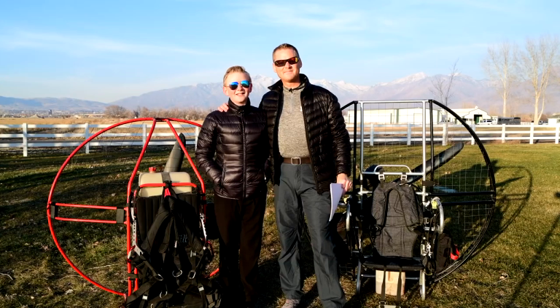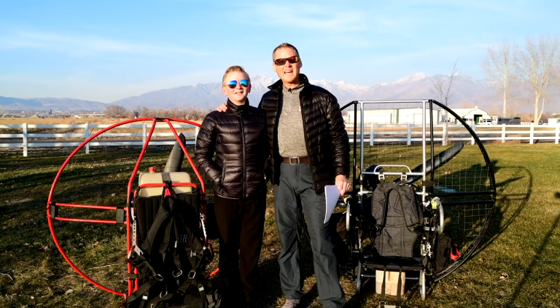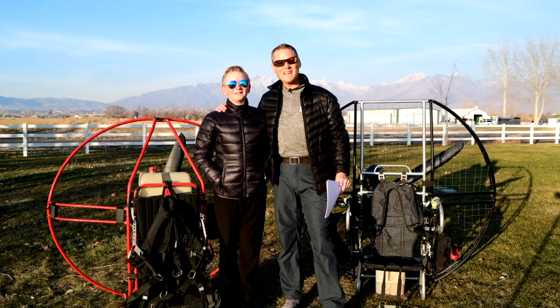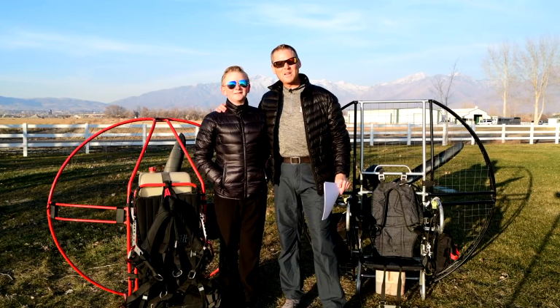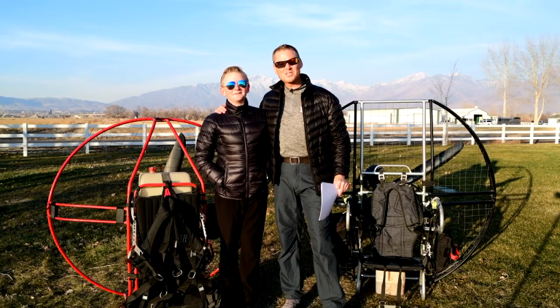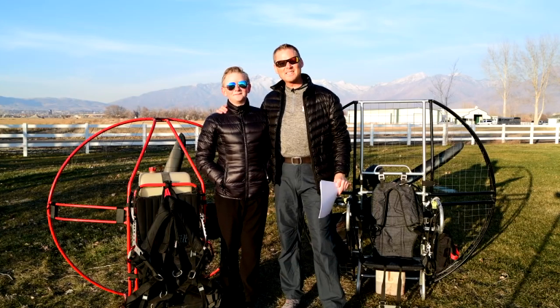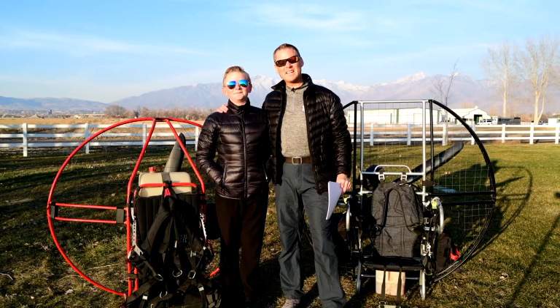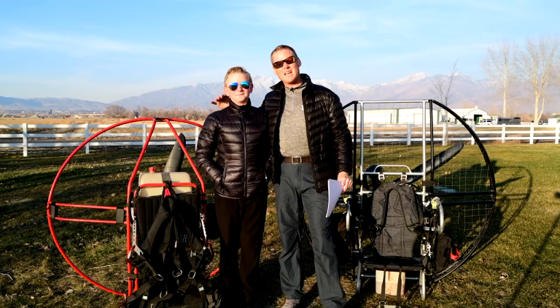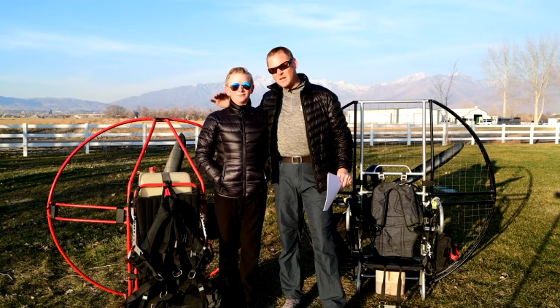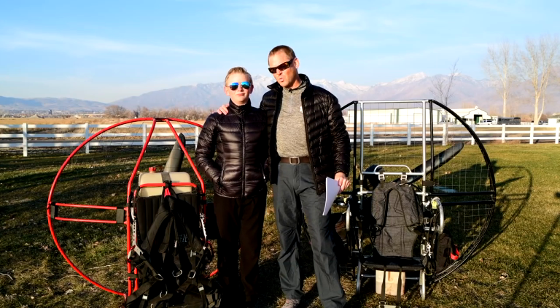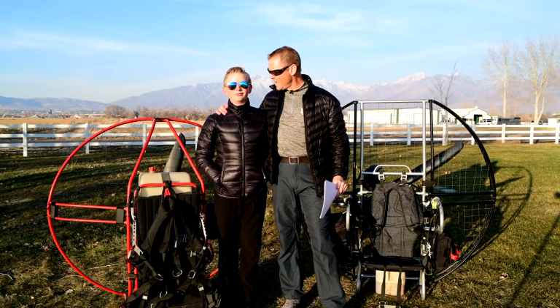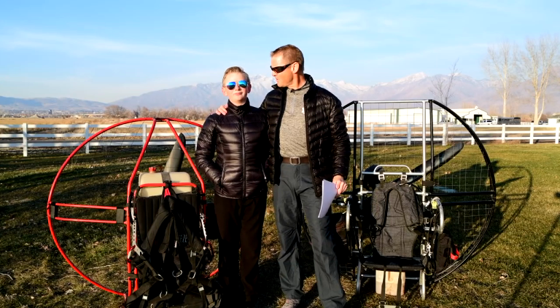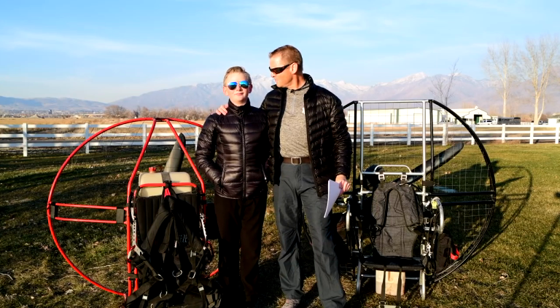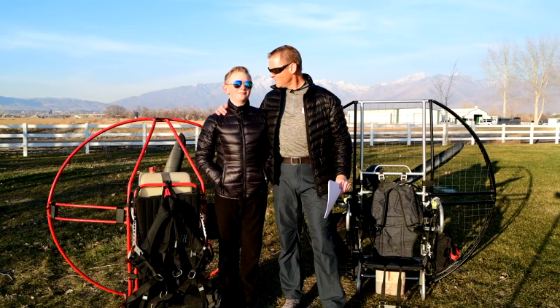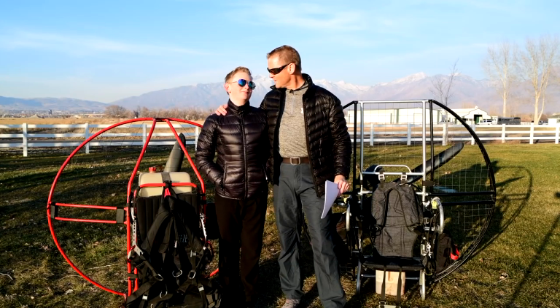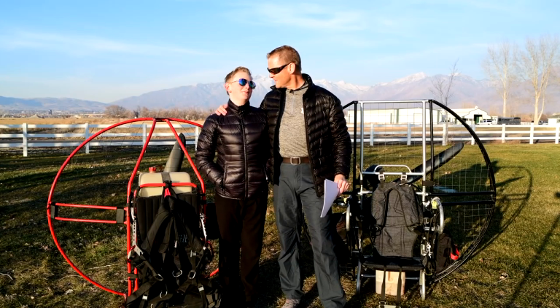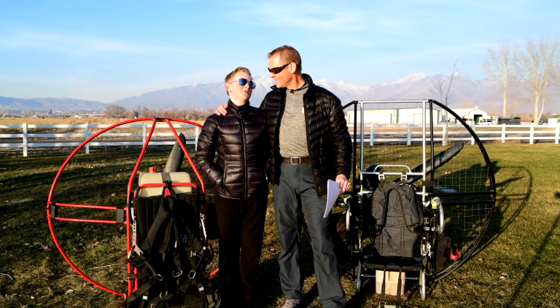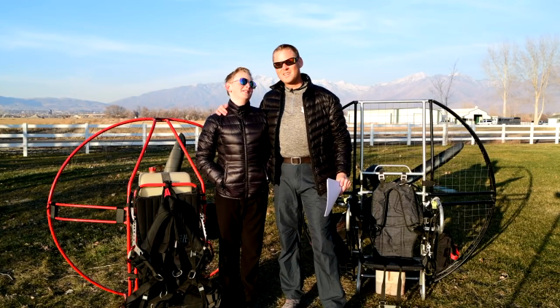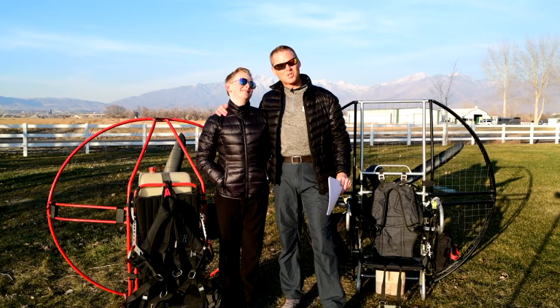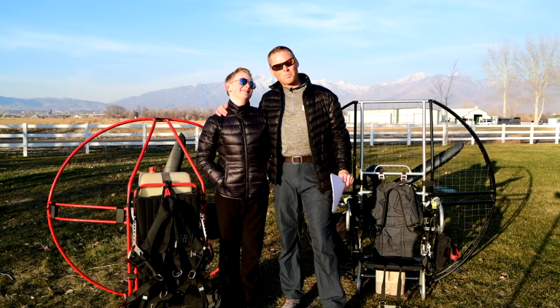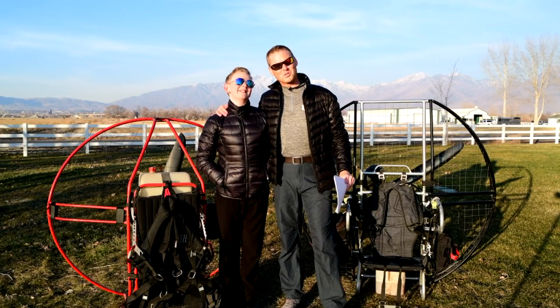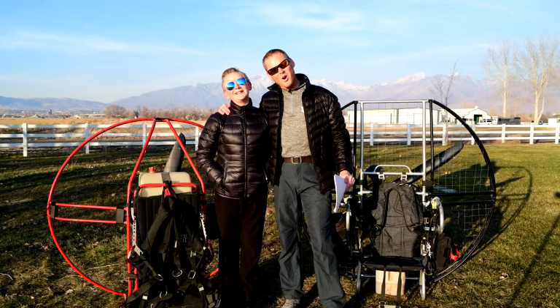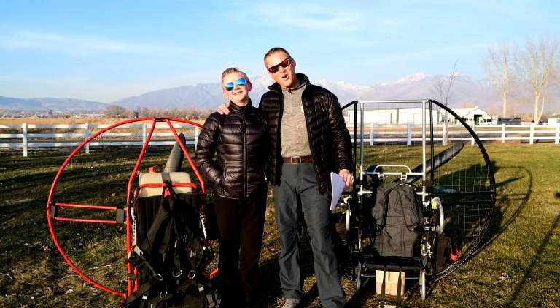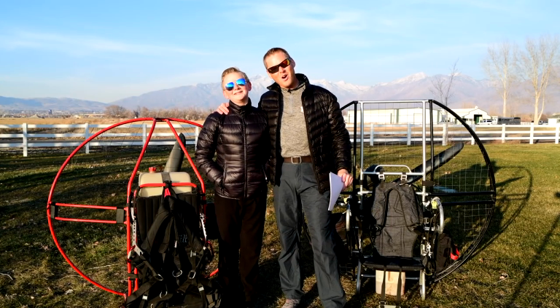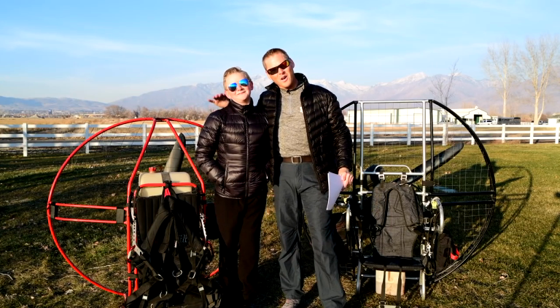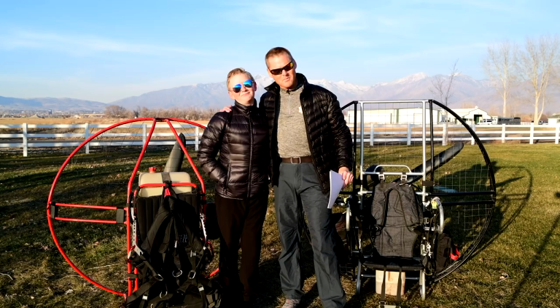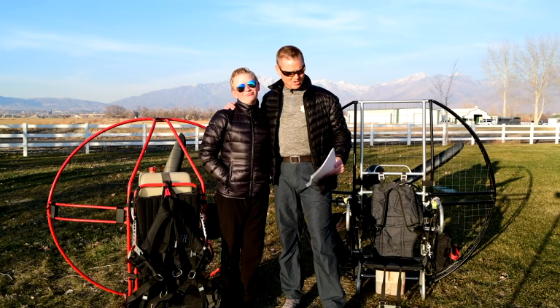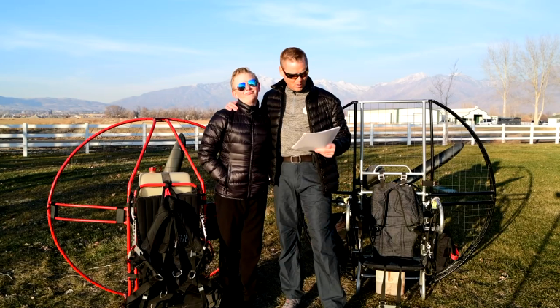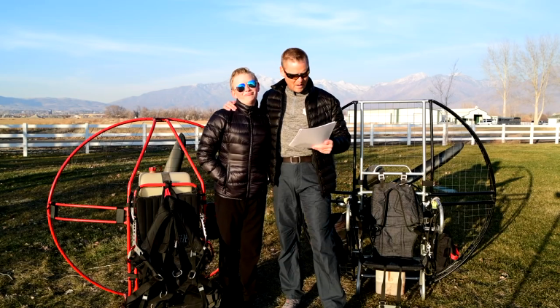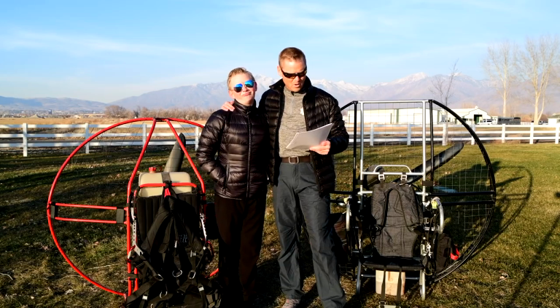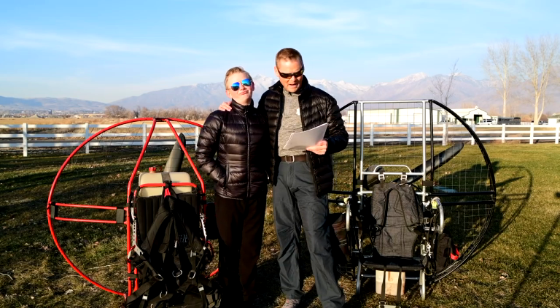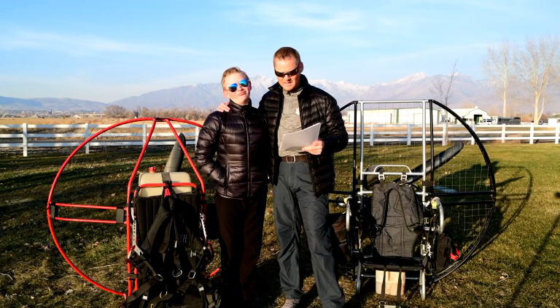Hey, I'm Del Shanzi and I am here with Super Troy, my super paramotor pilot.